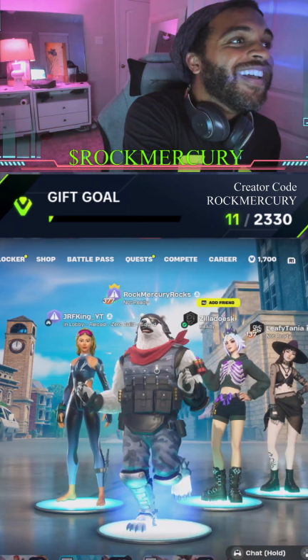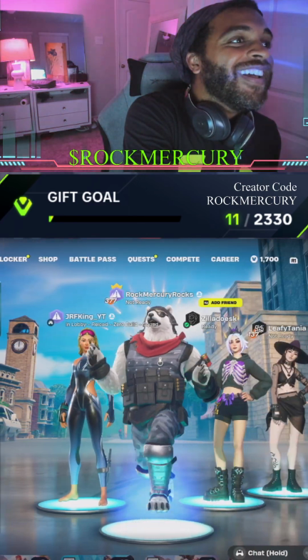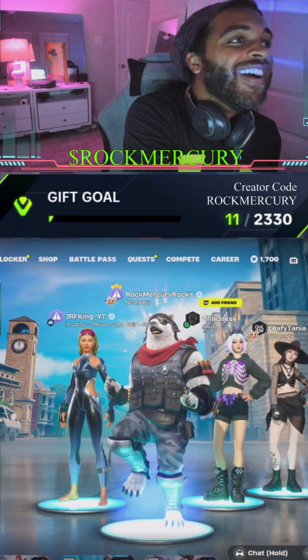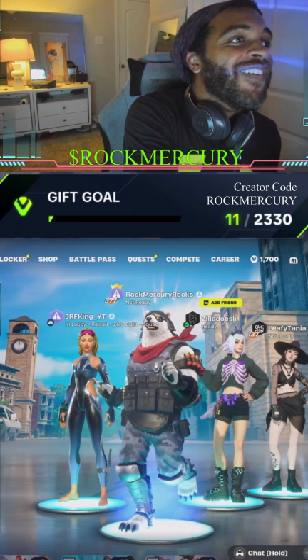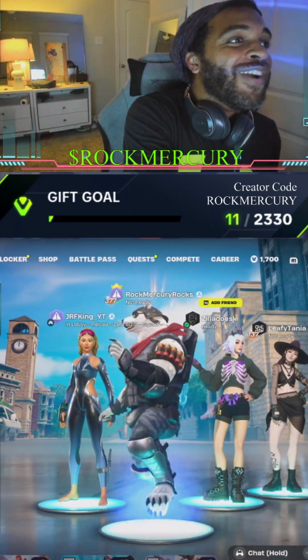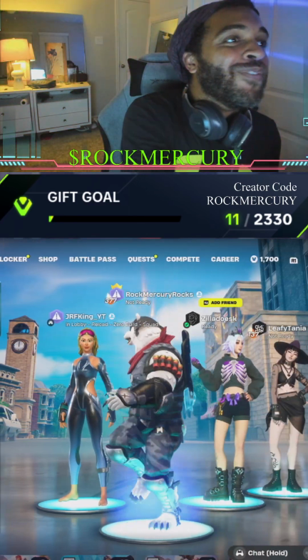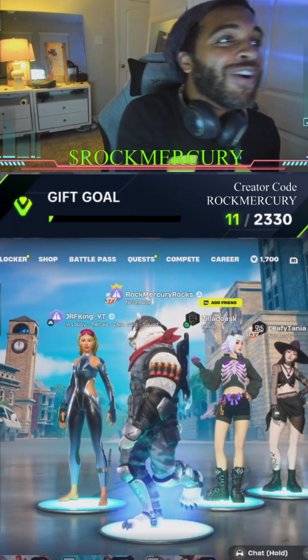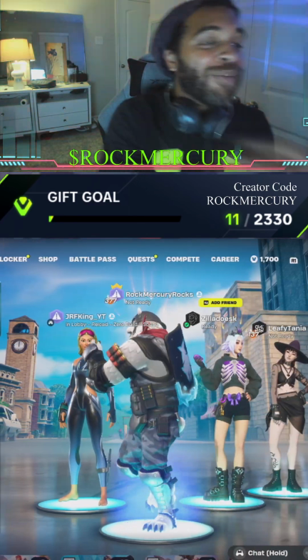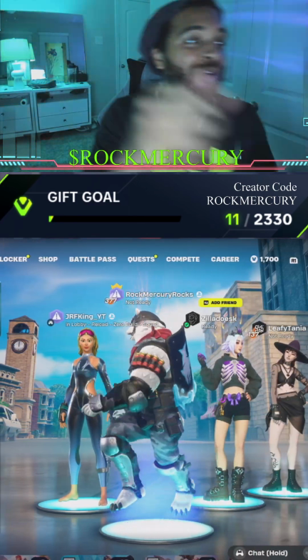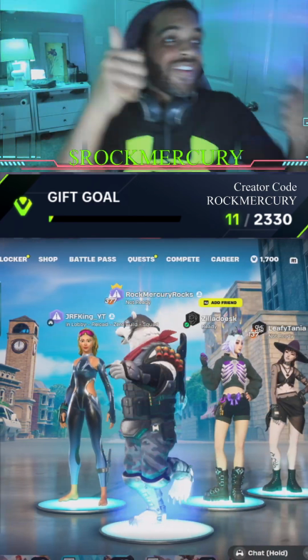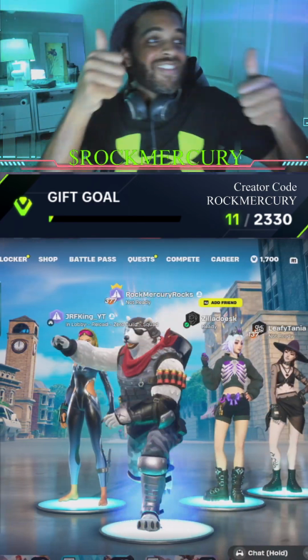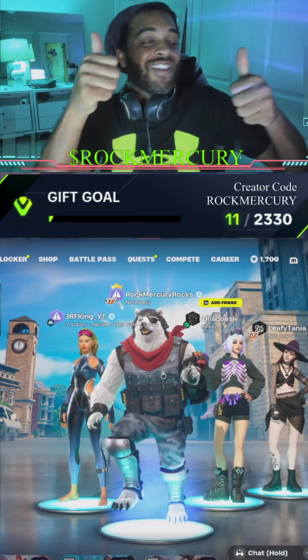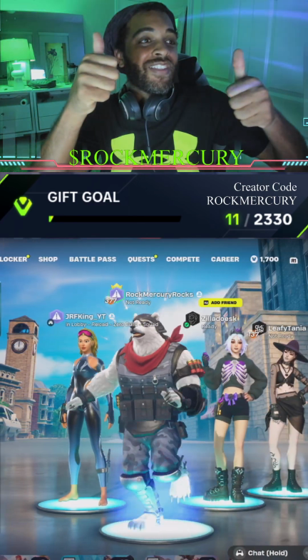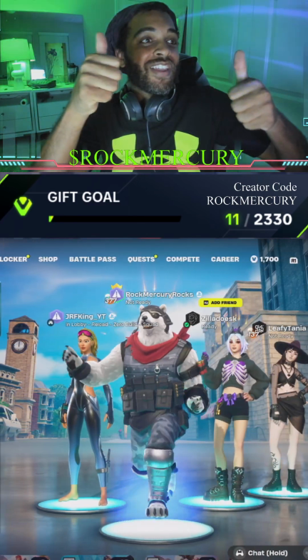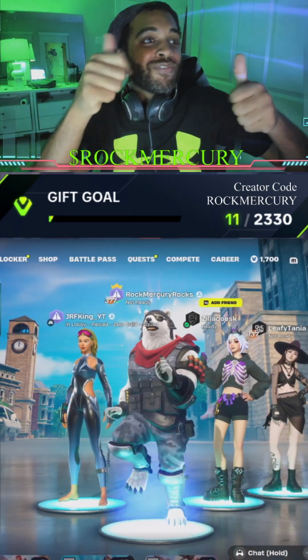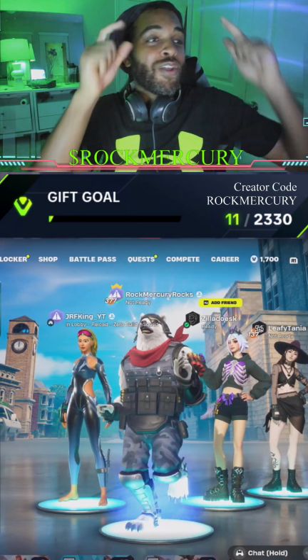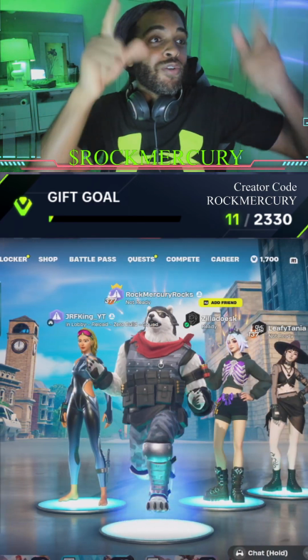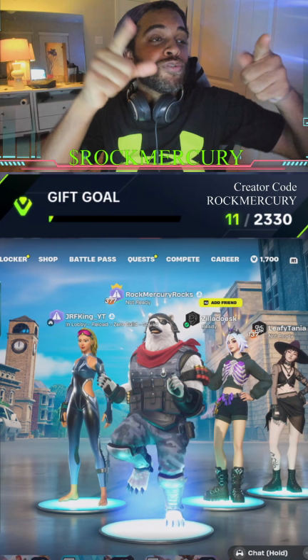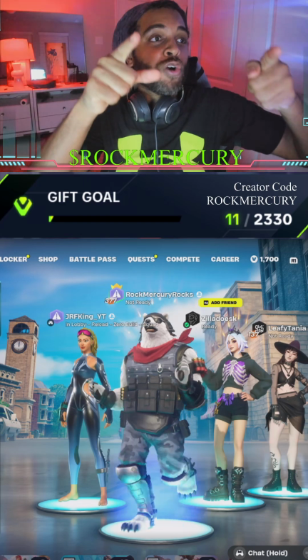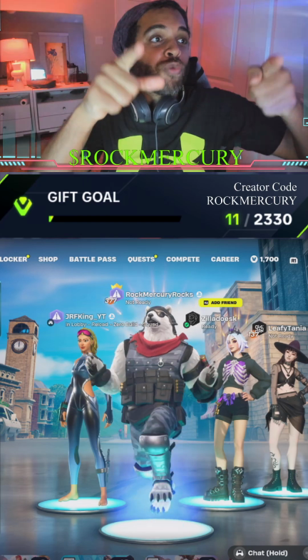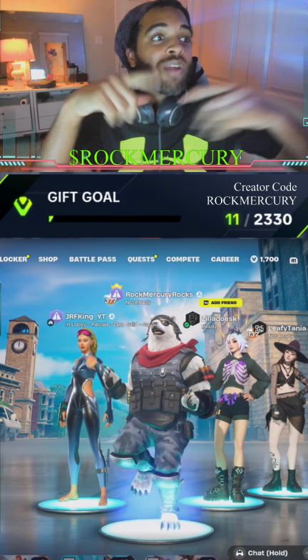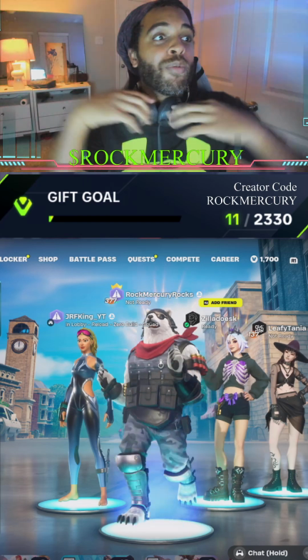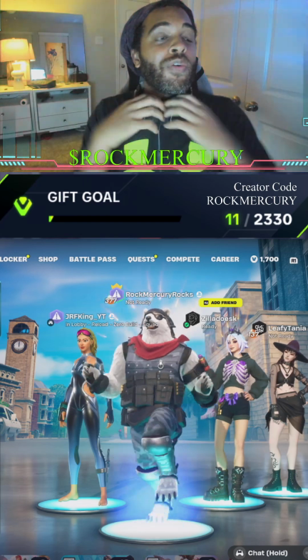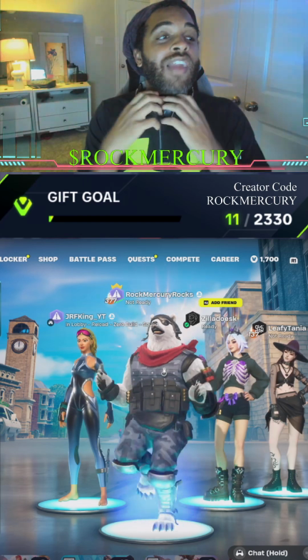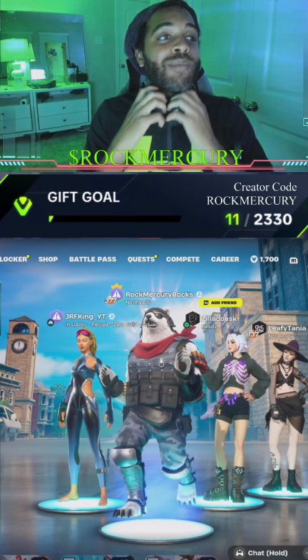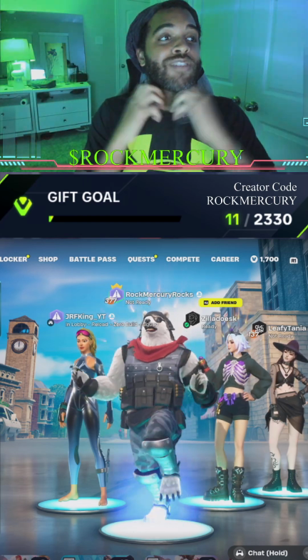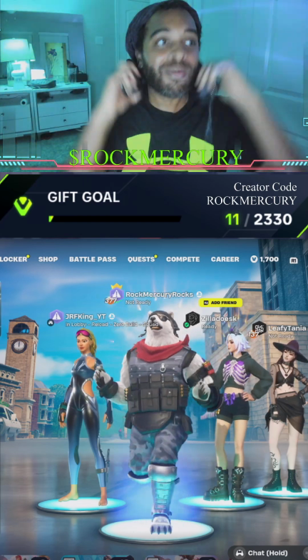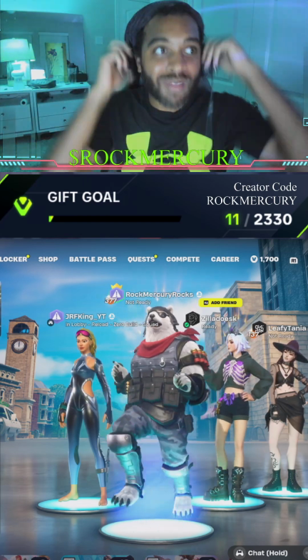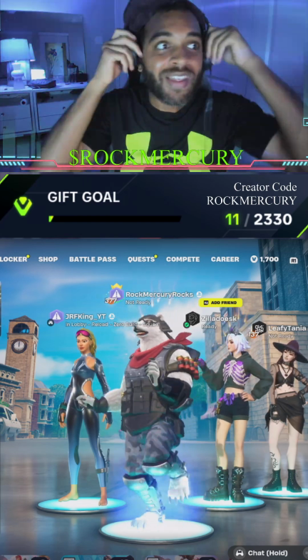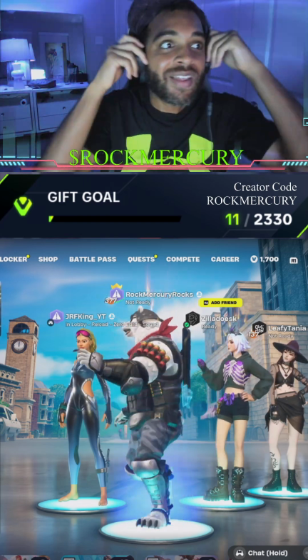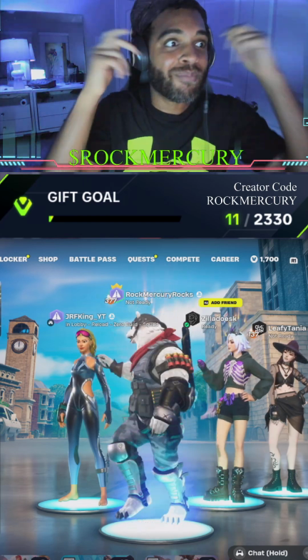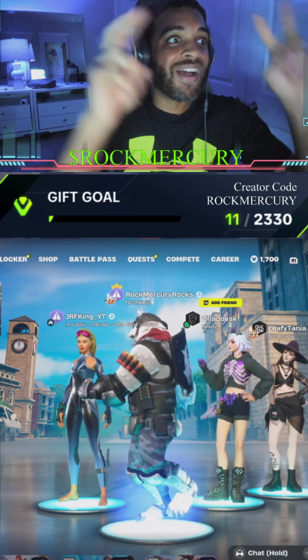Rock on, Mercury! See y'all in the next video. Use code 'Rock Mercury' in the item shop. Bye bye!